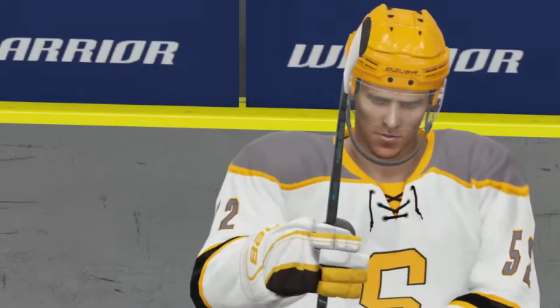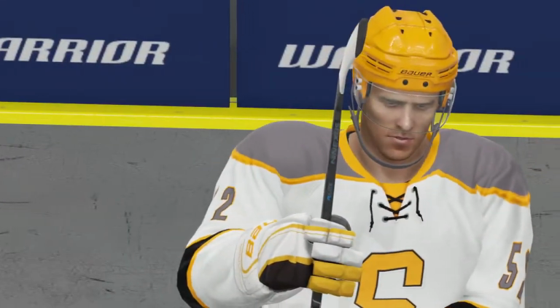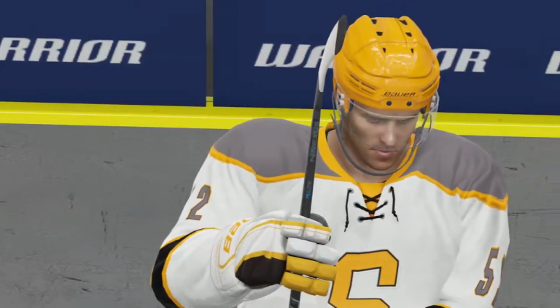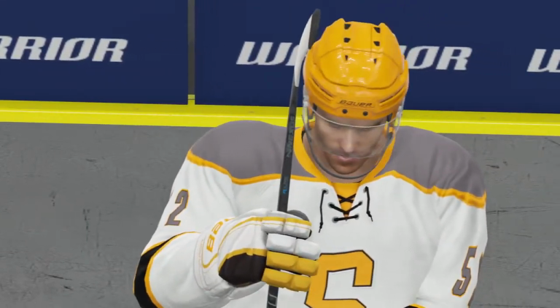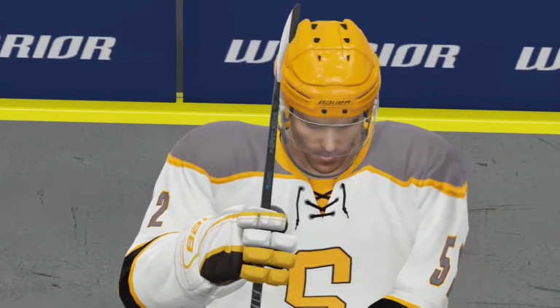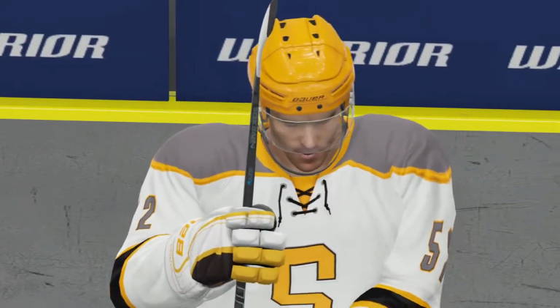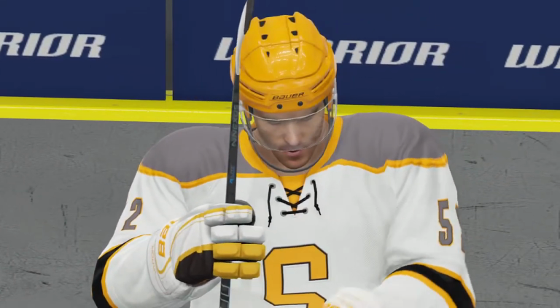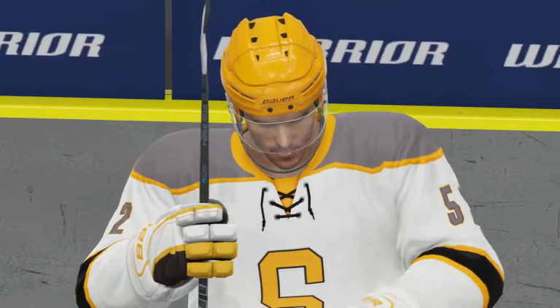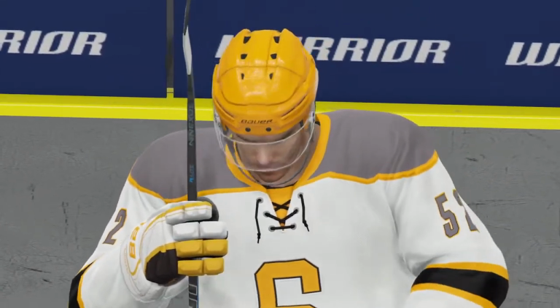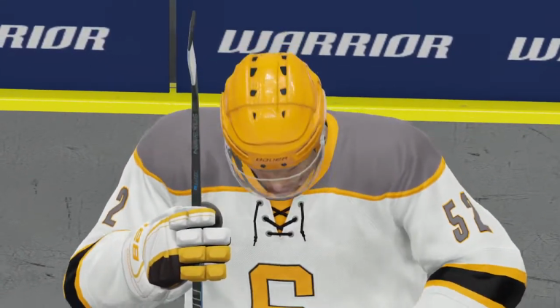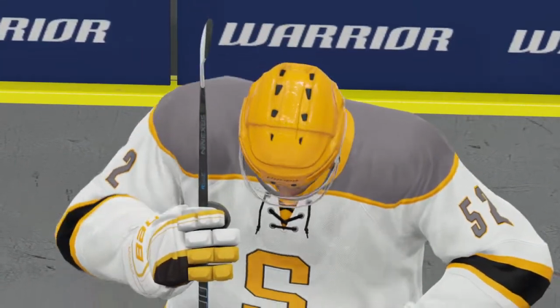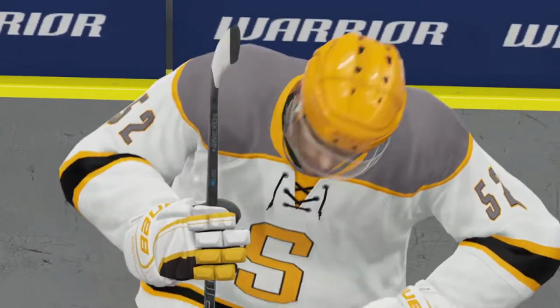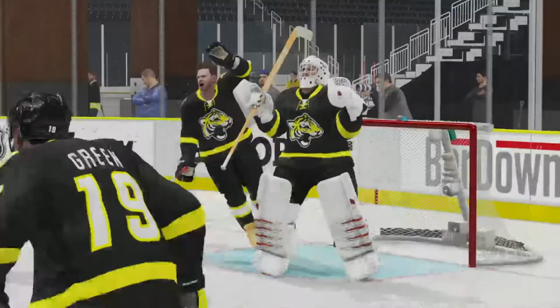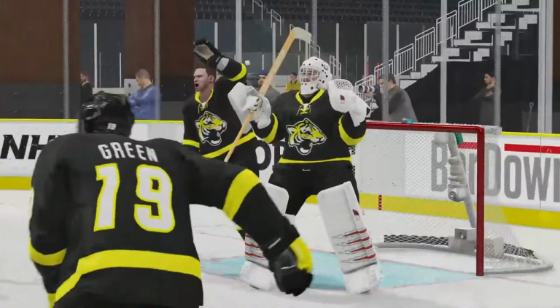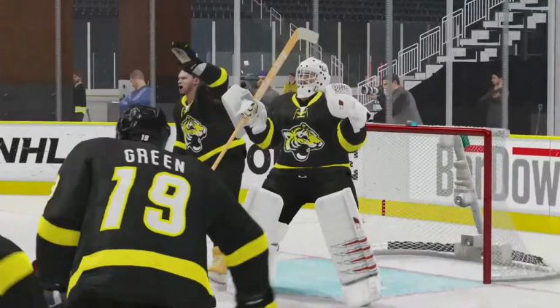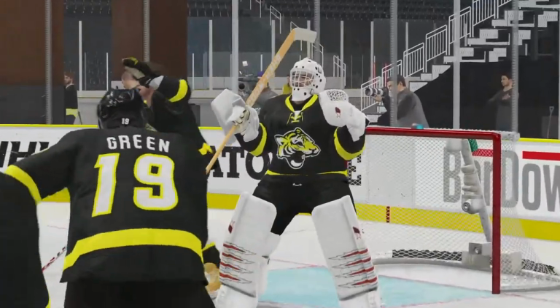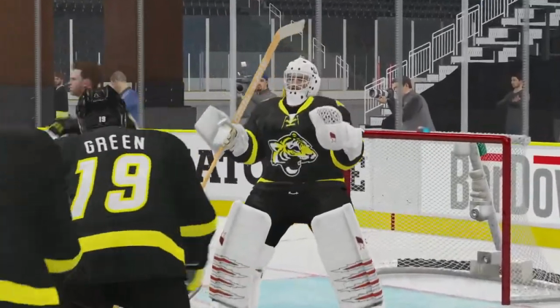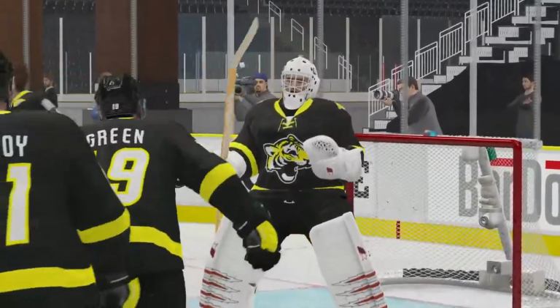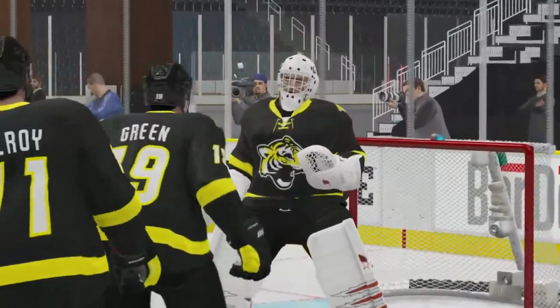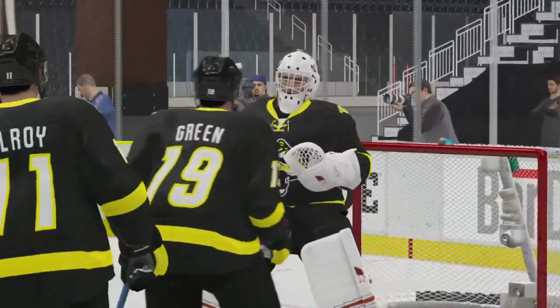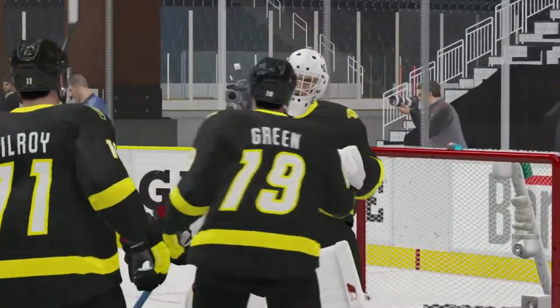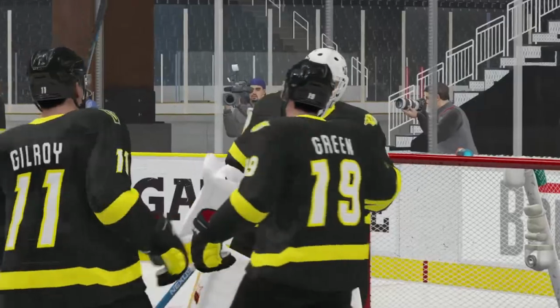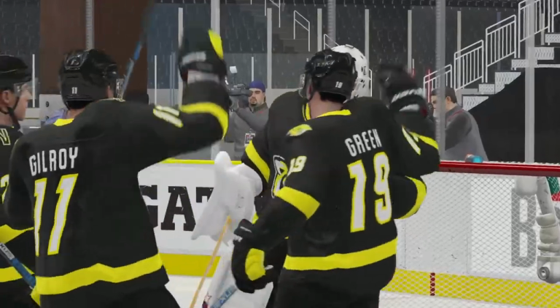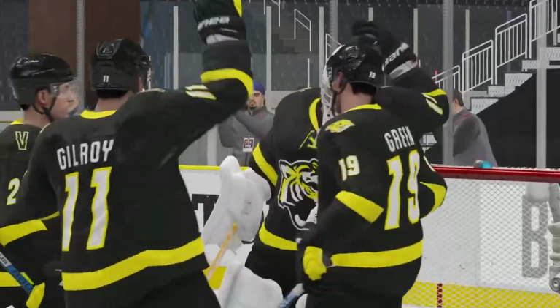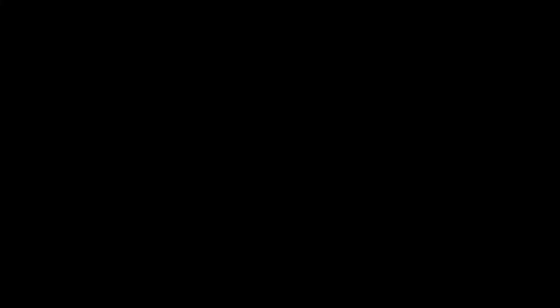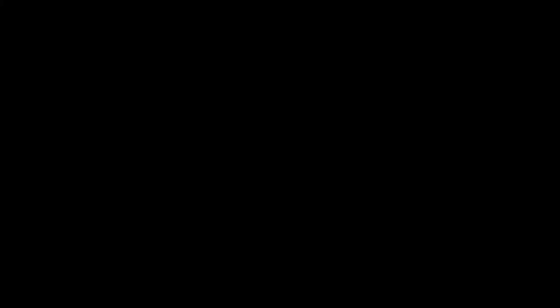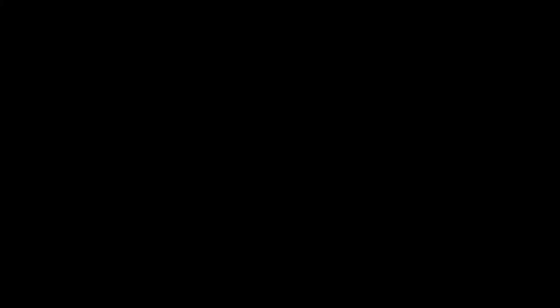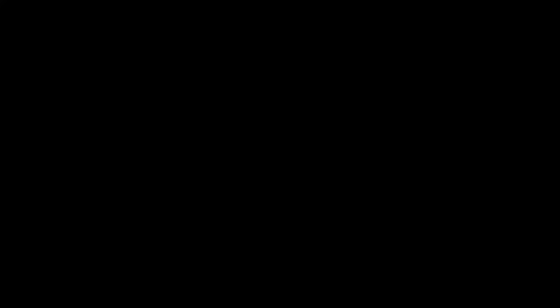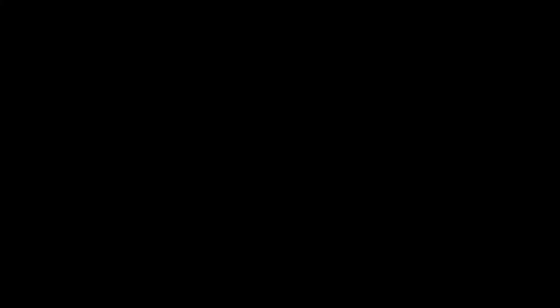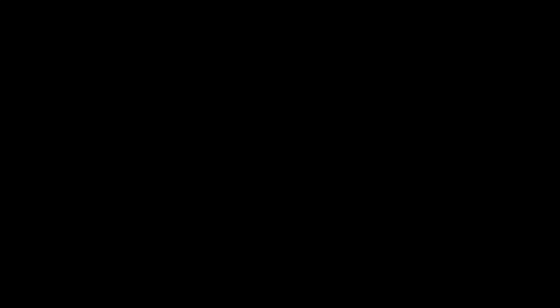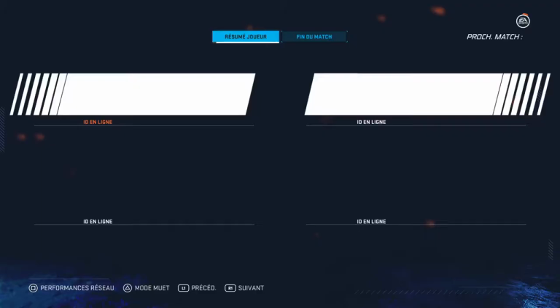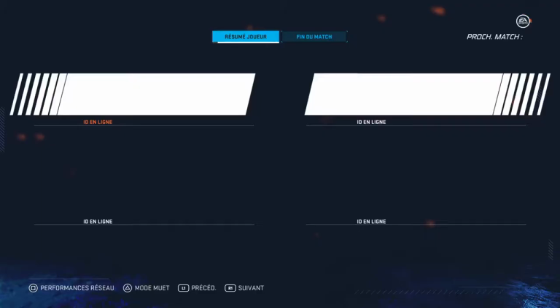Had the puck the whole time. It just goes to figure that they were gonna win this game comfortably. Yeah, the right team won this one tonight.